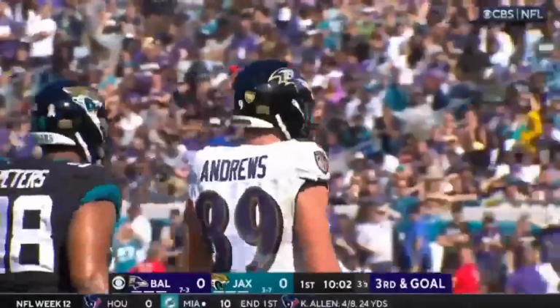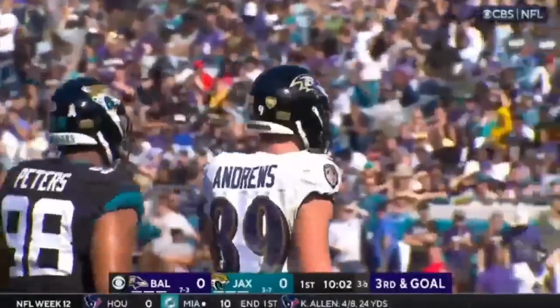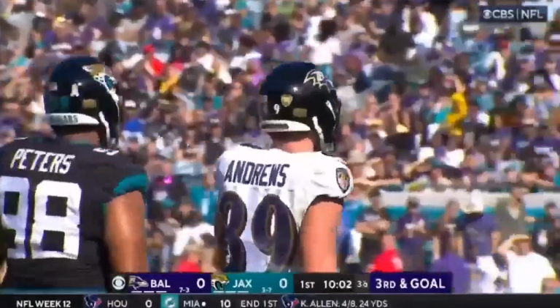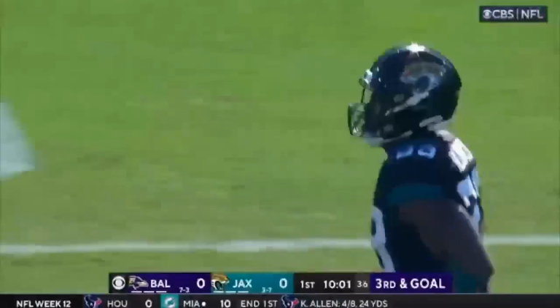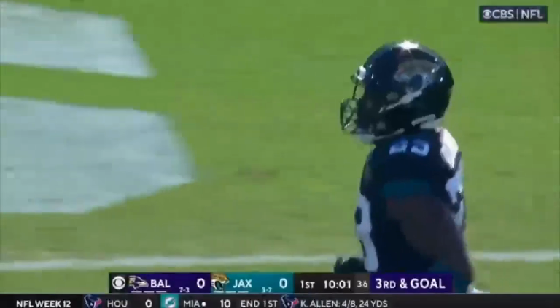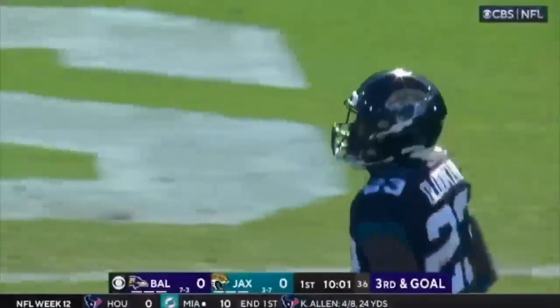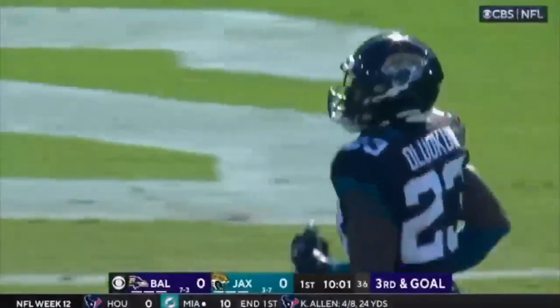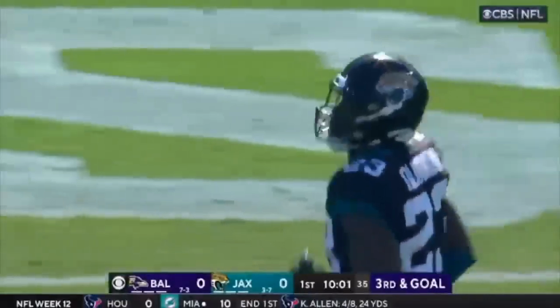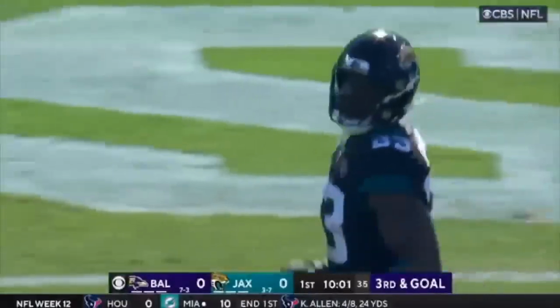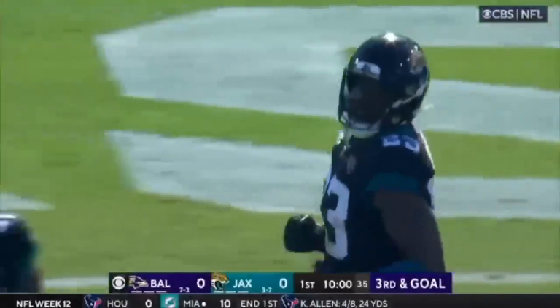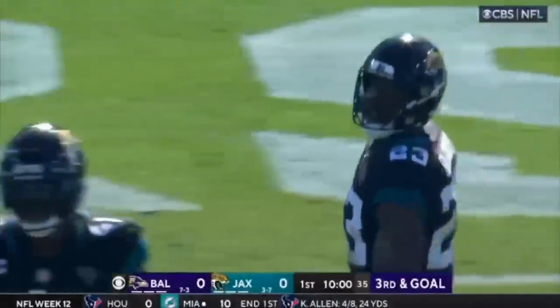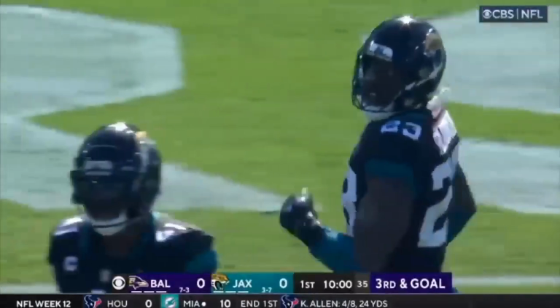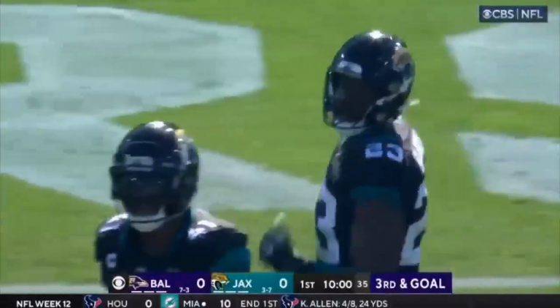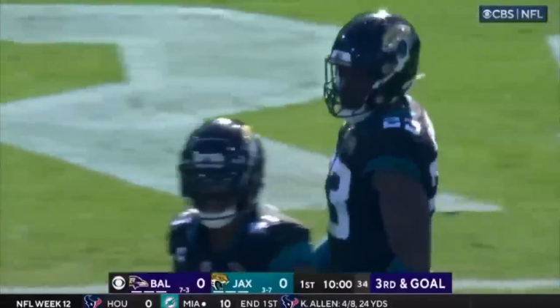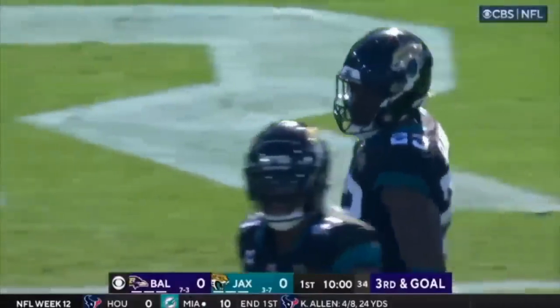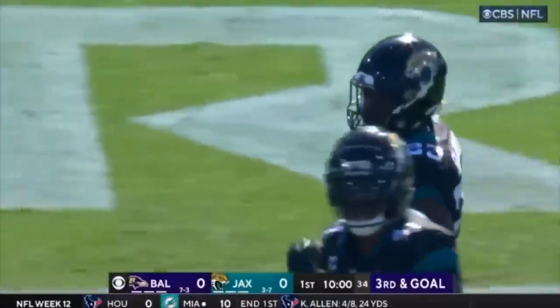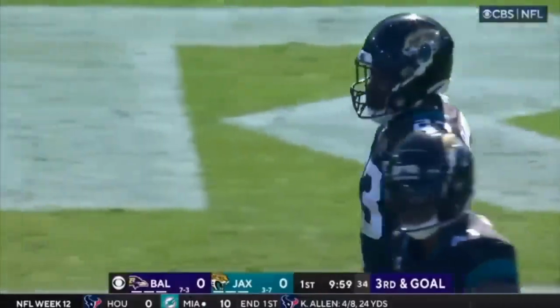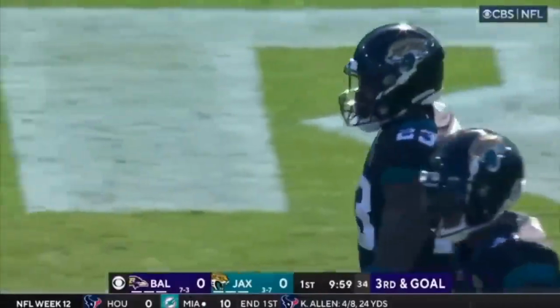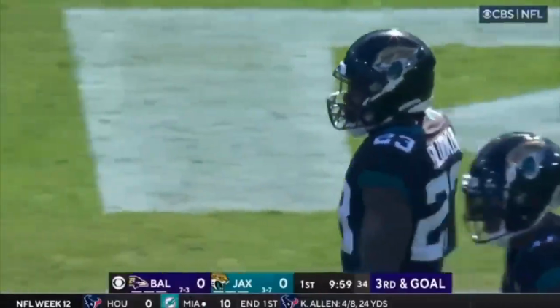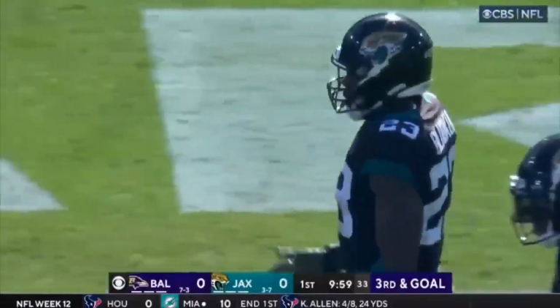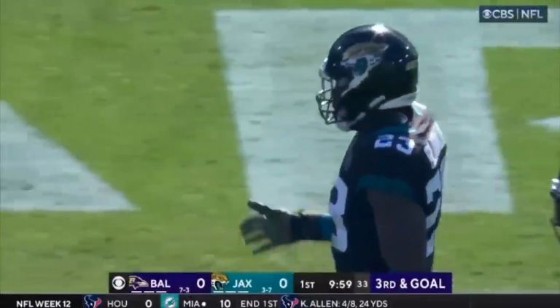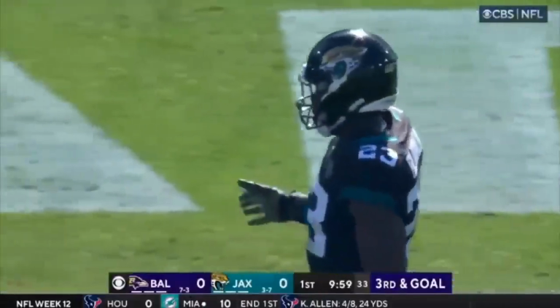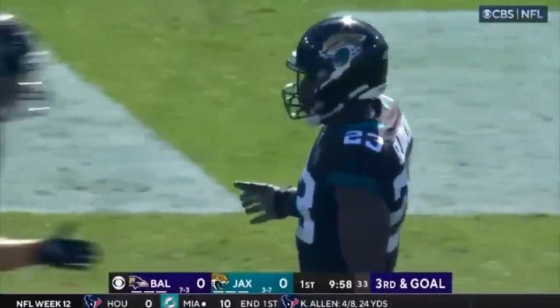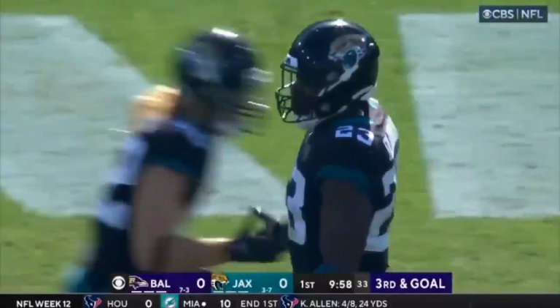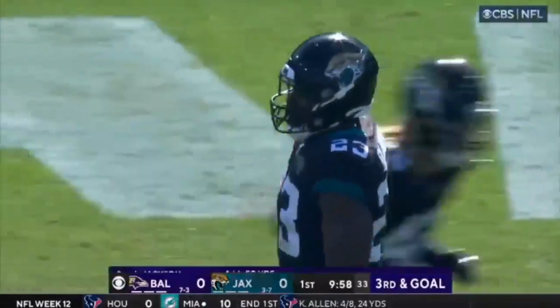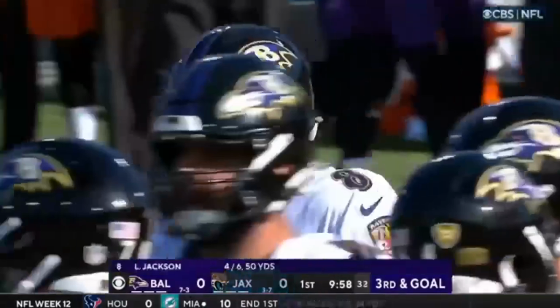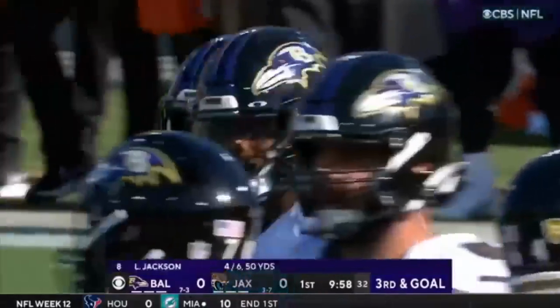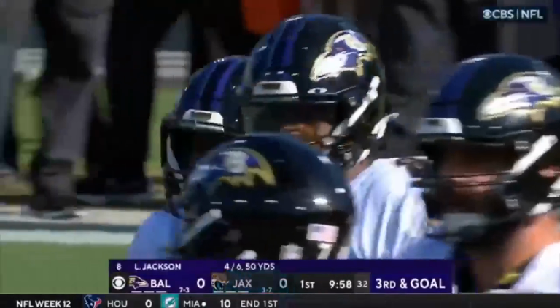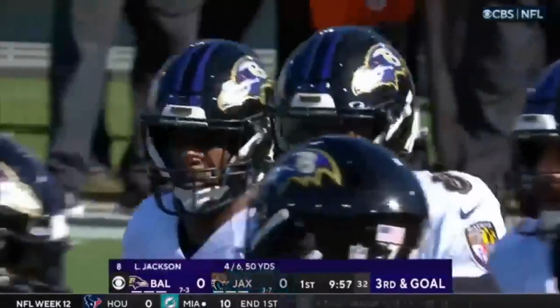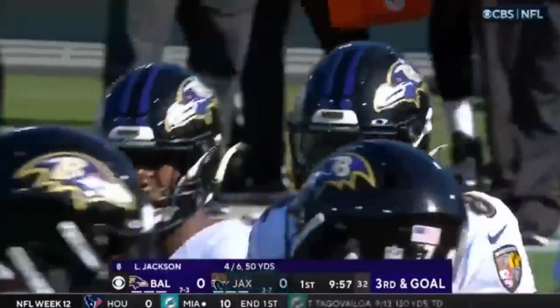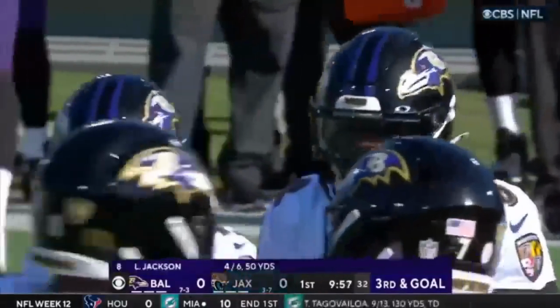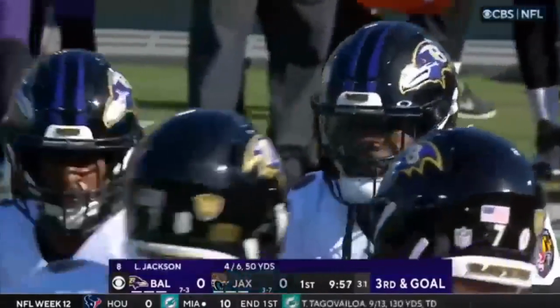Nice job in zone coverage by the Jacksonville Jaguars — they just dropped people back.